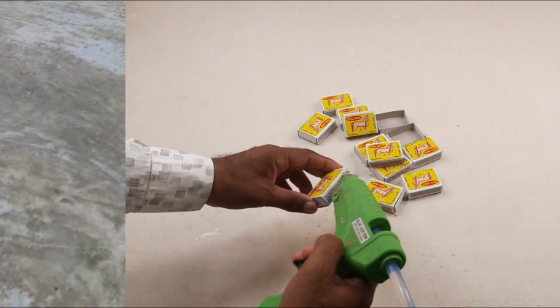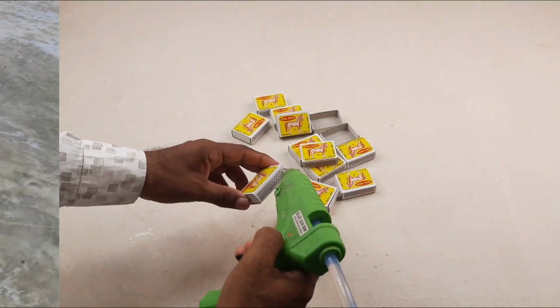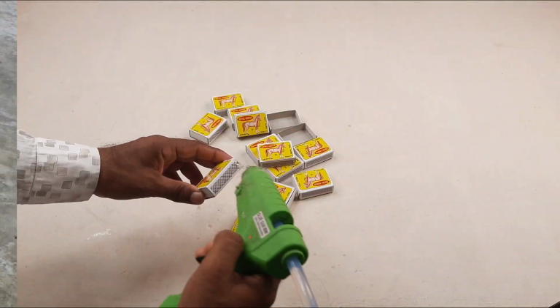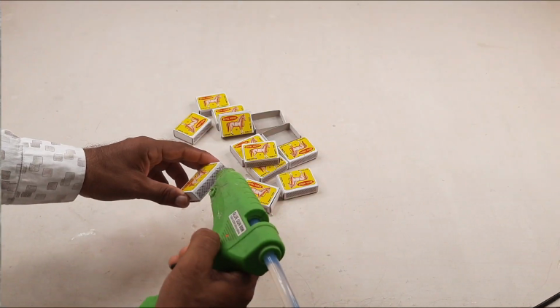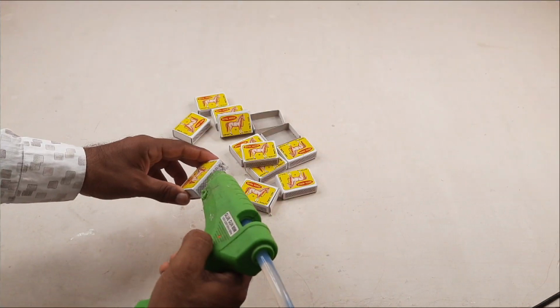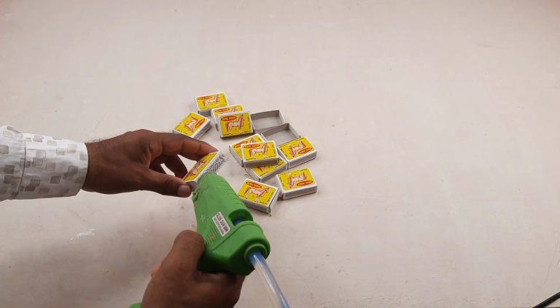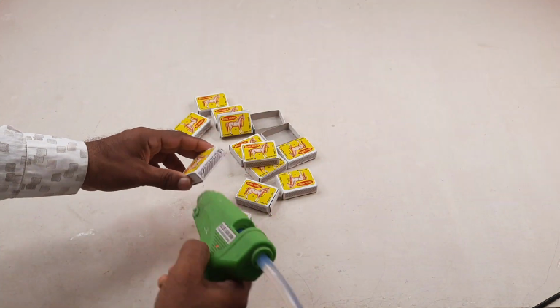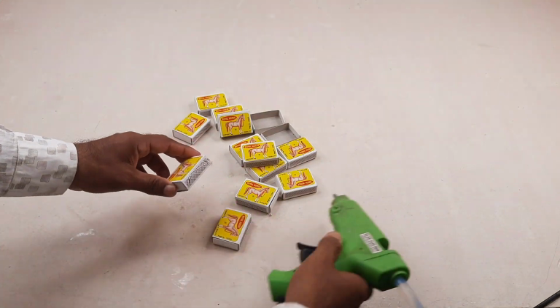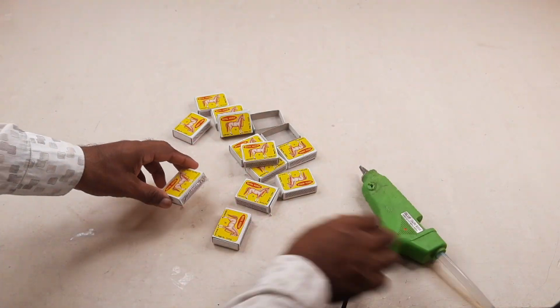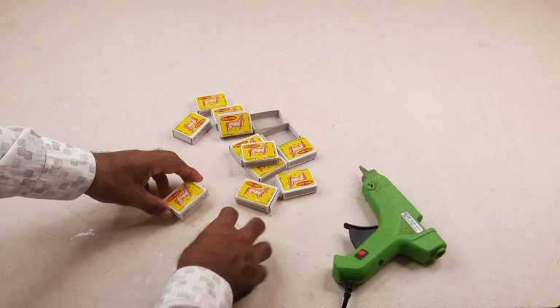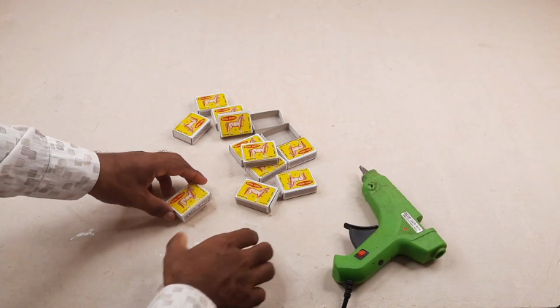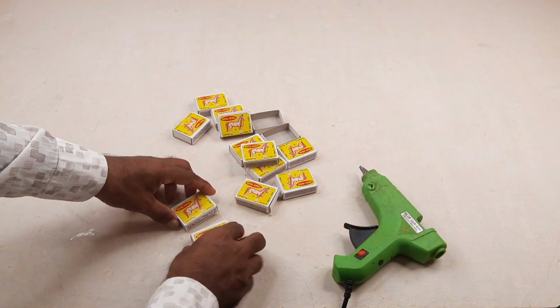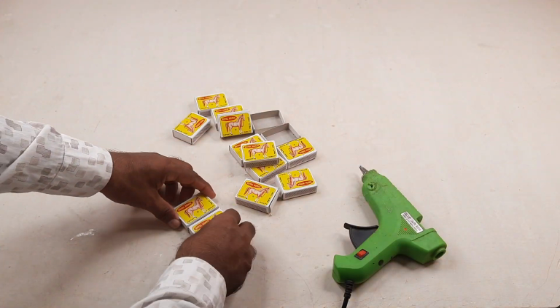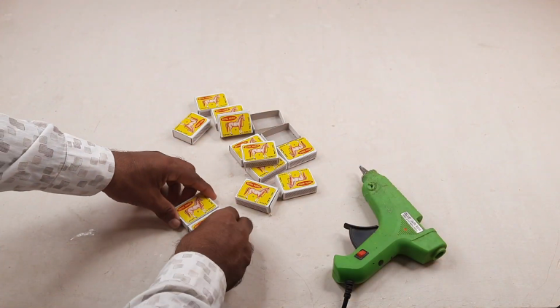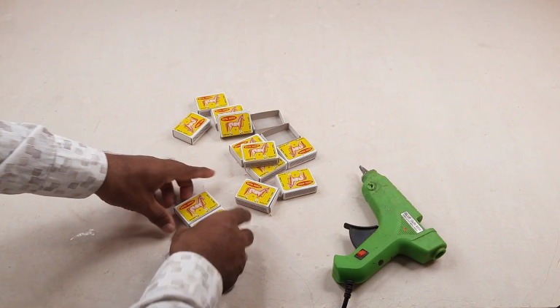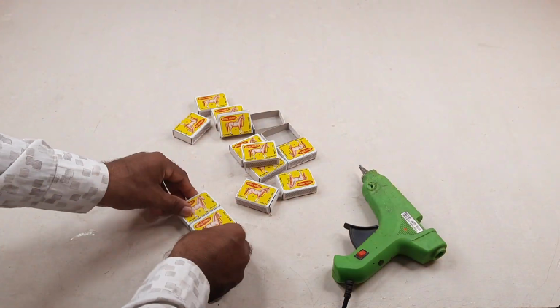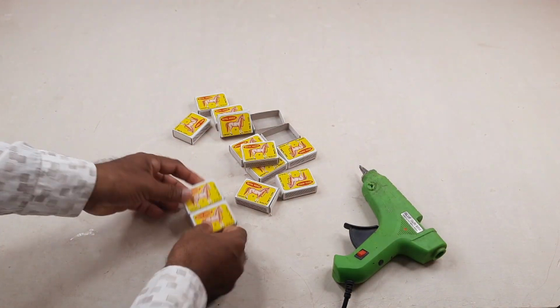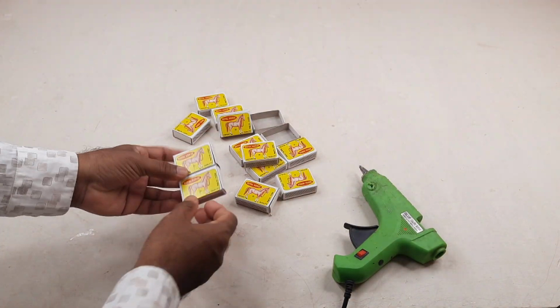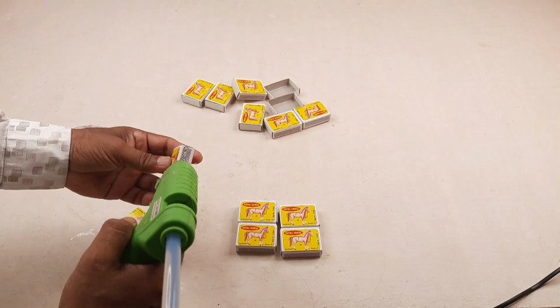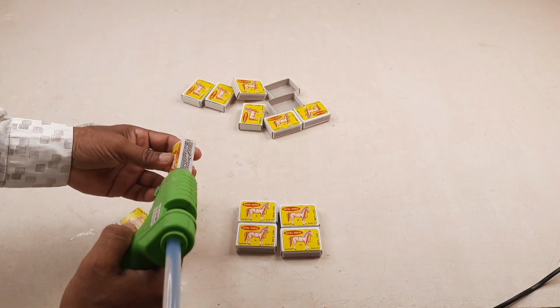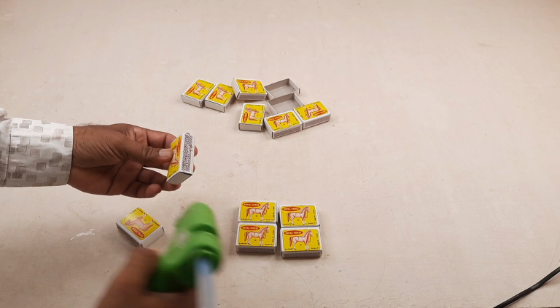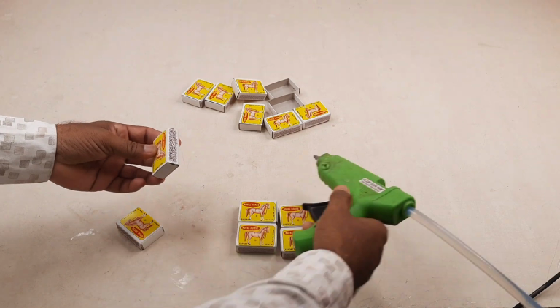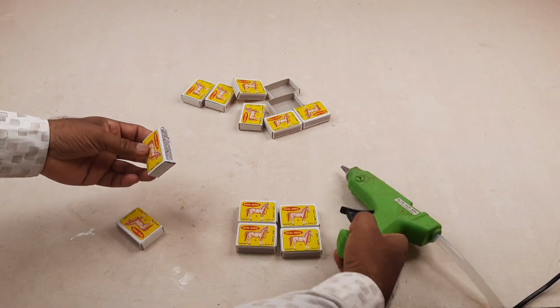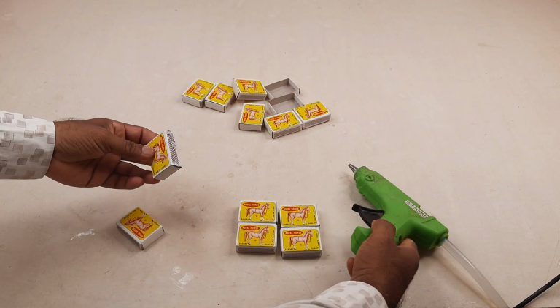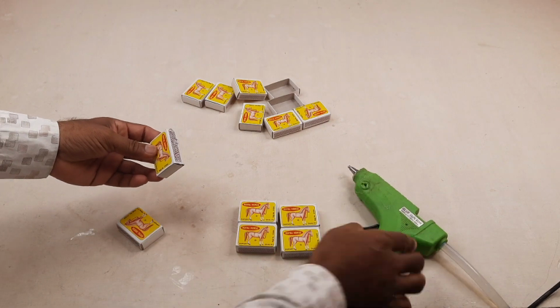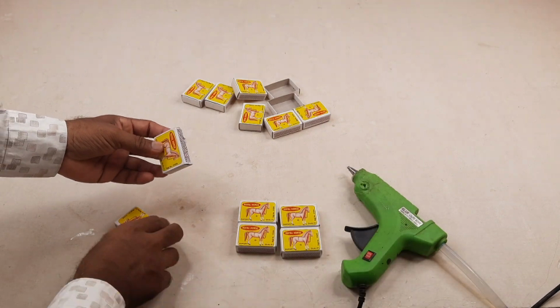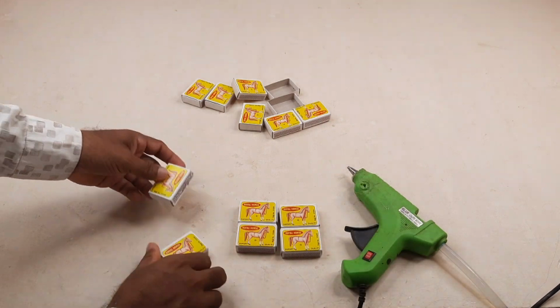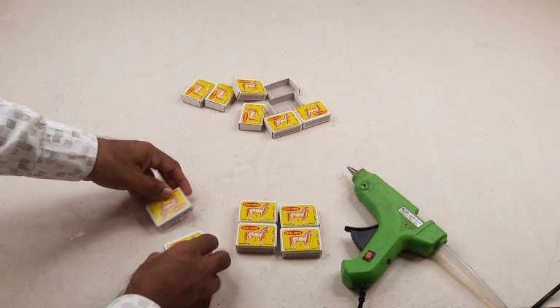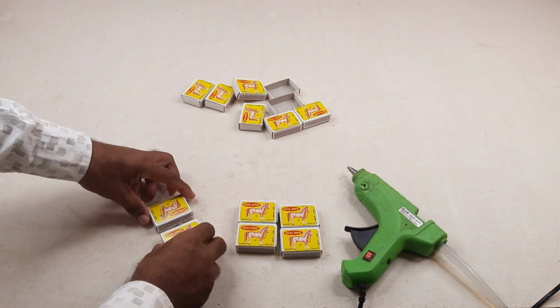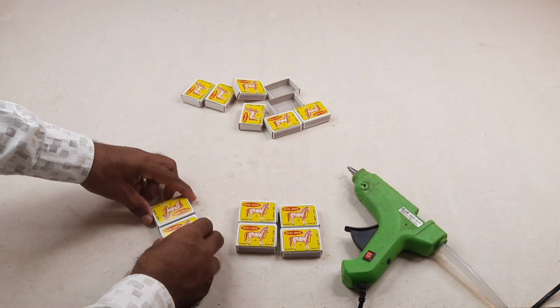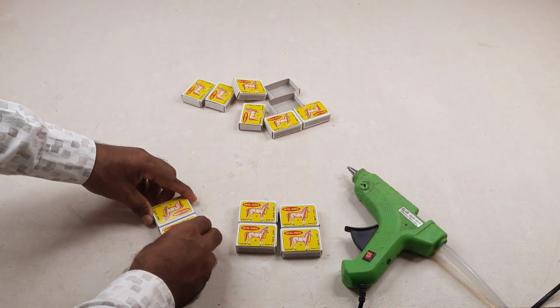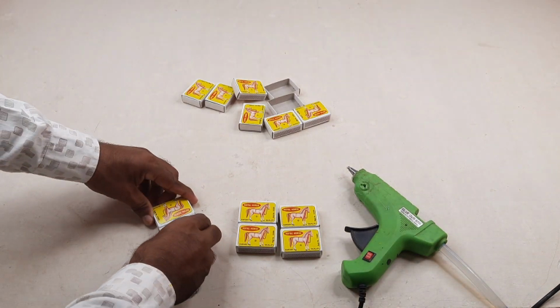Welcome to Peepo Toy Car Channel. These are matchboxes — we are attaching the matchboxes together with glue.